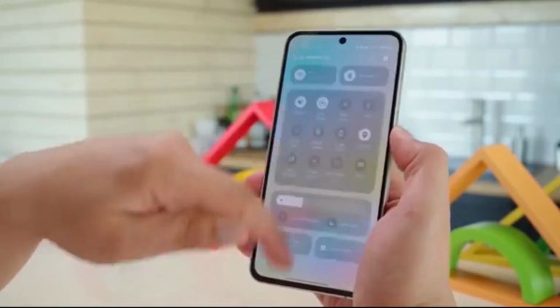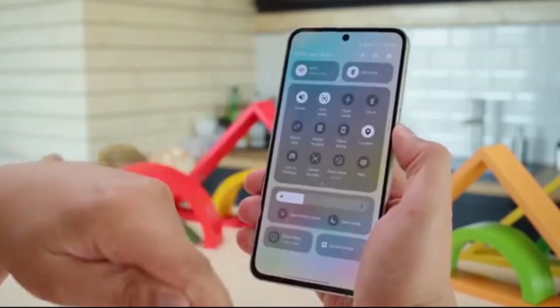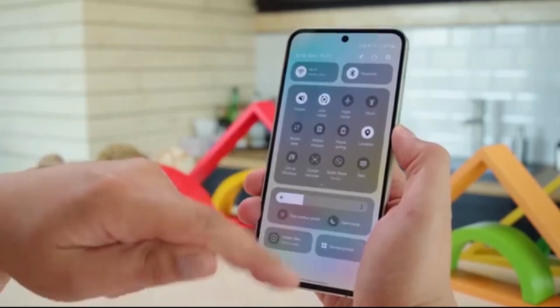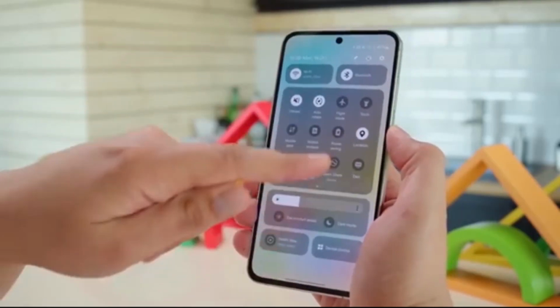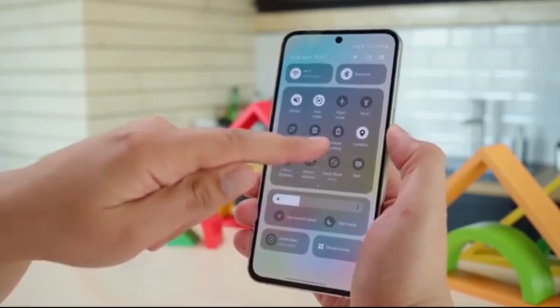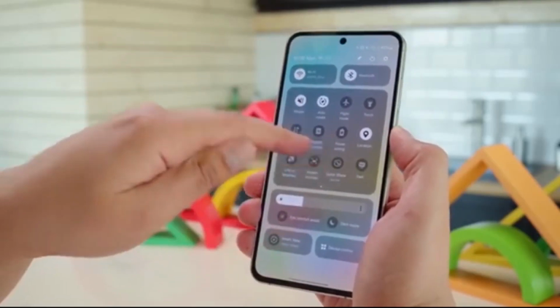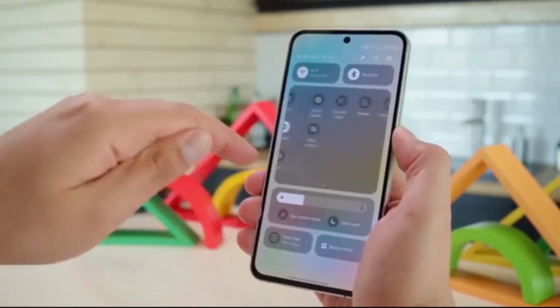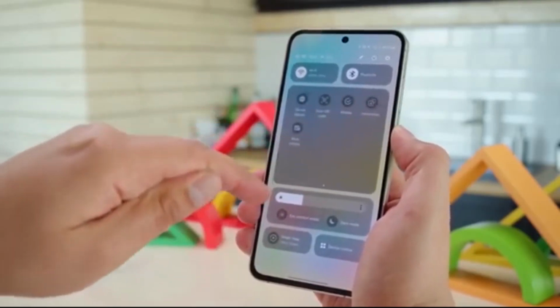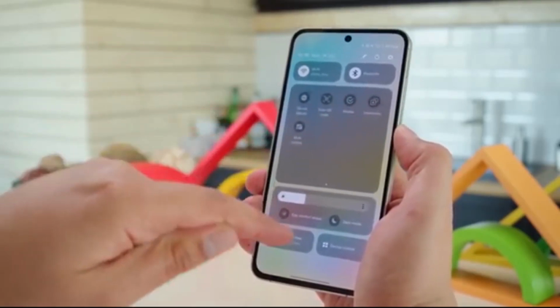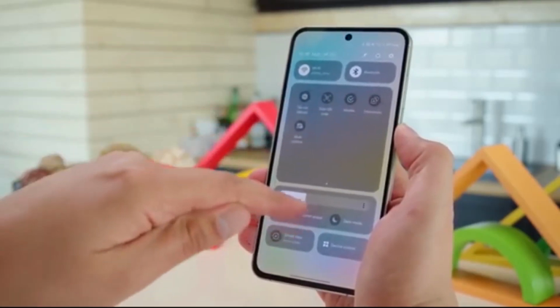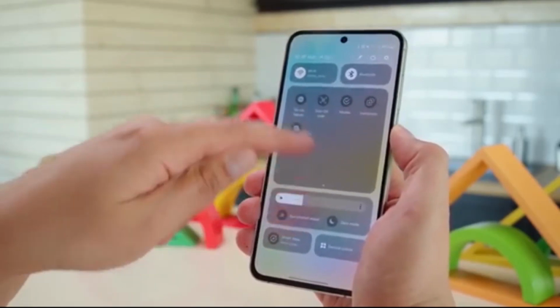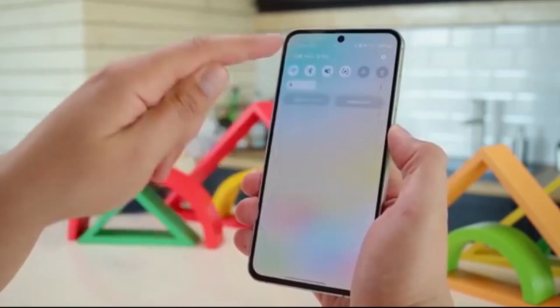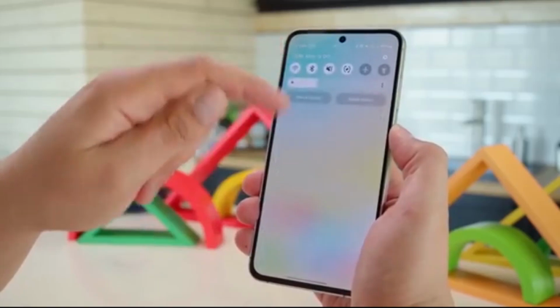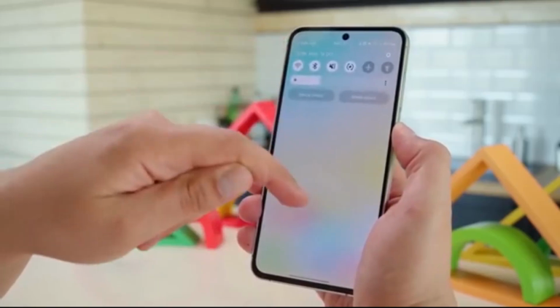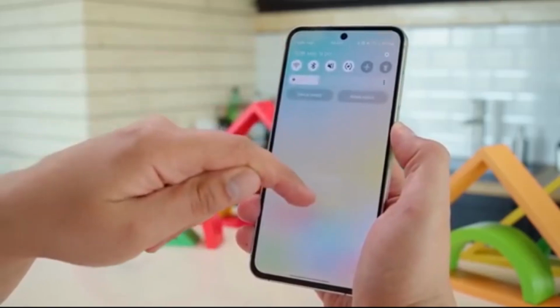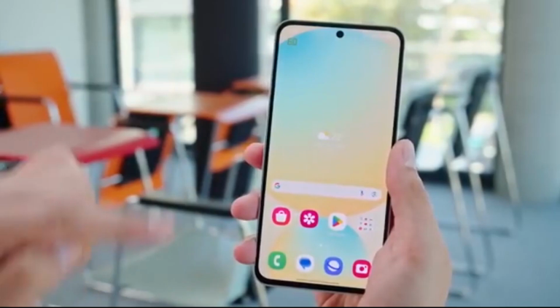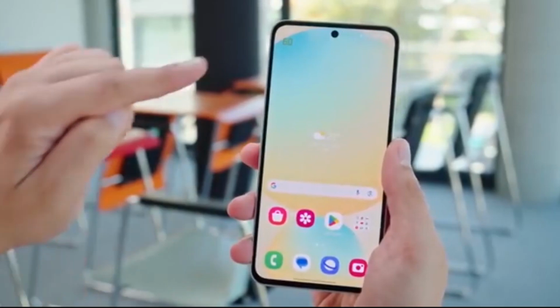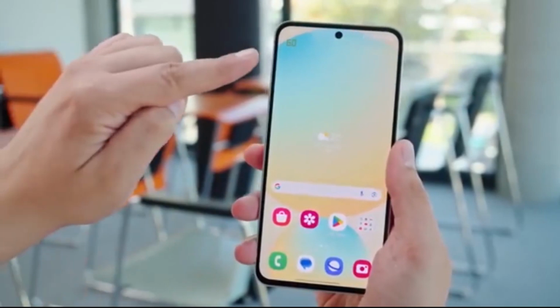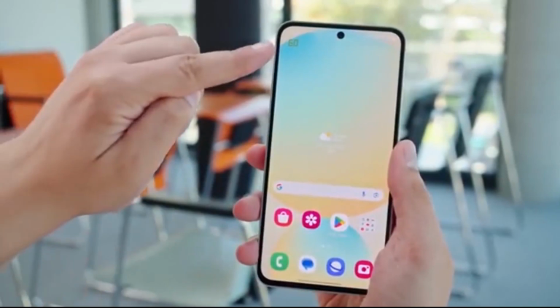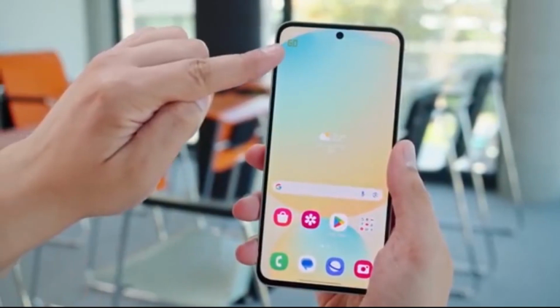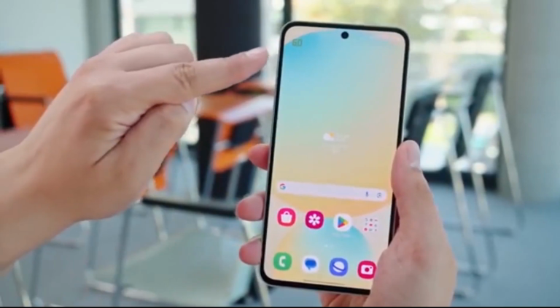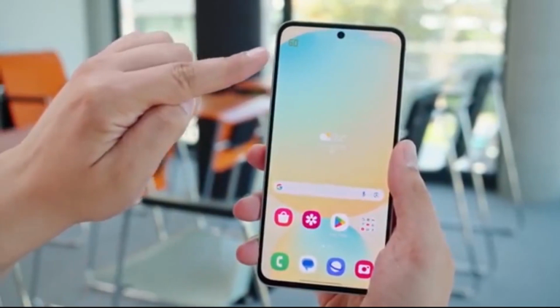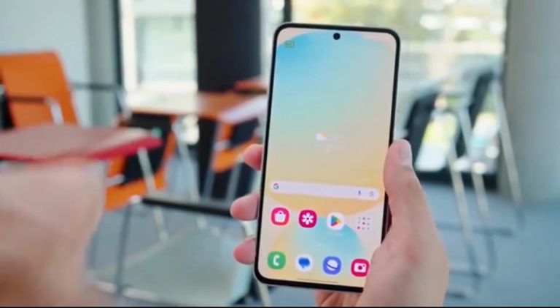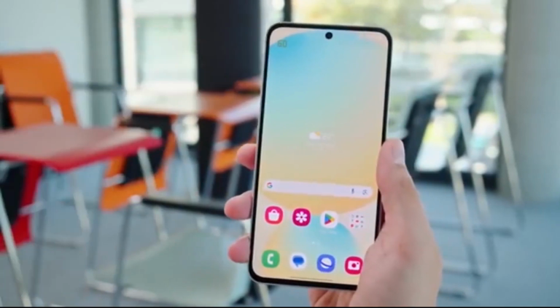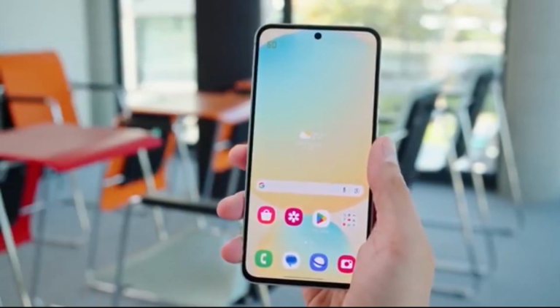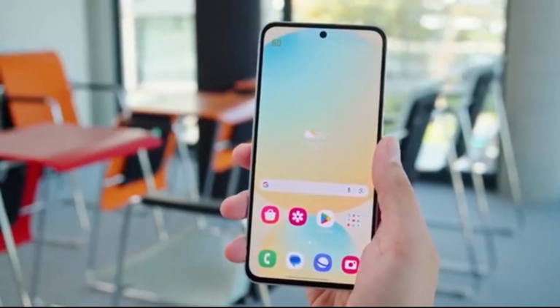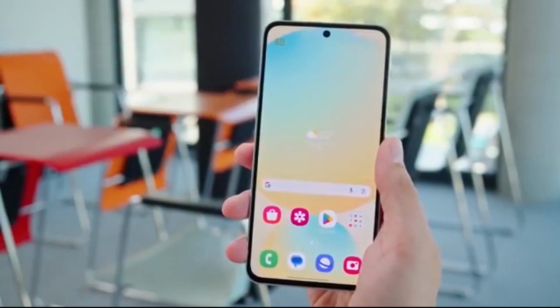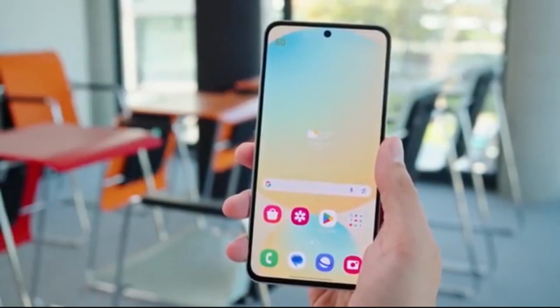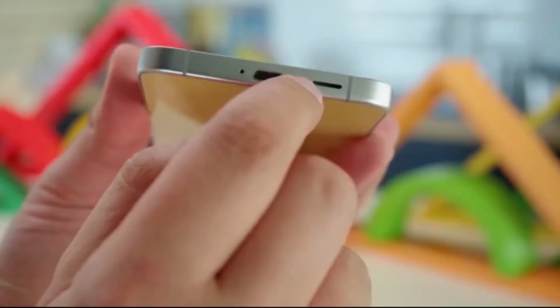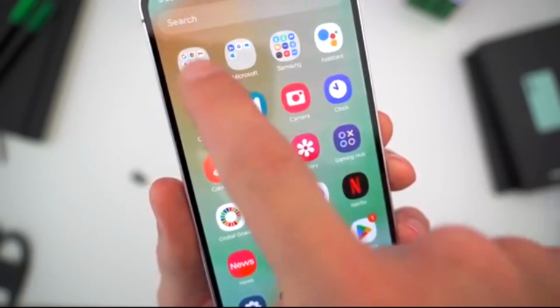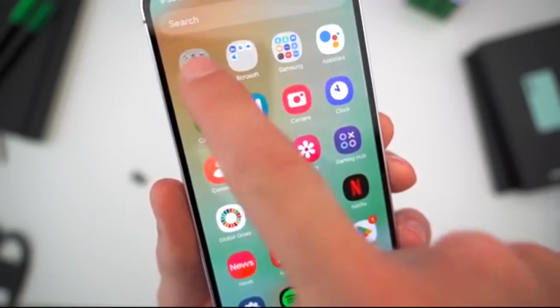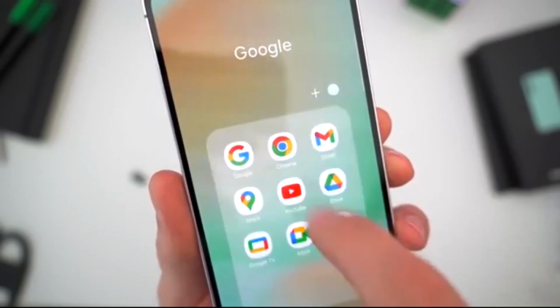This brand new version of Samsung's software will be based on Android 16 and promises fresh features, smoother performance, and a better overall experience.